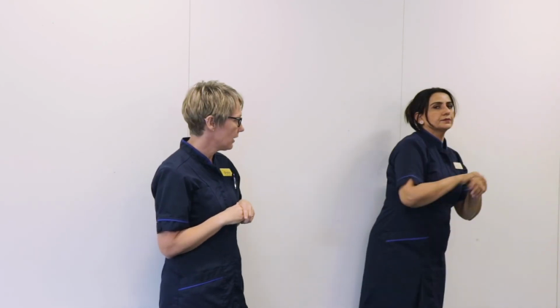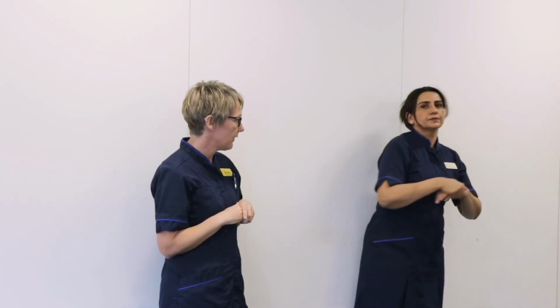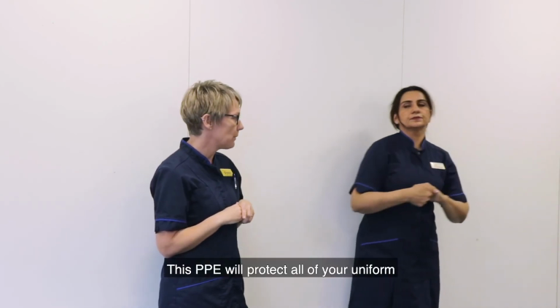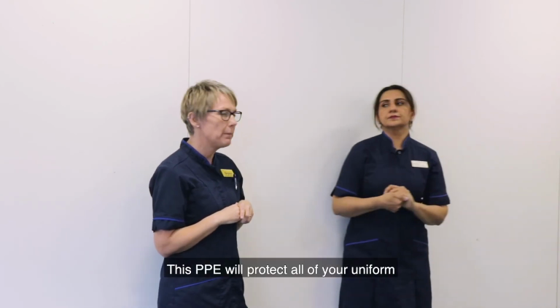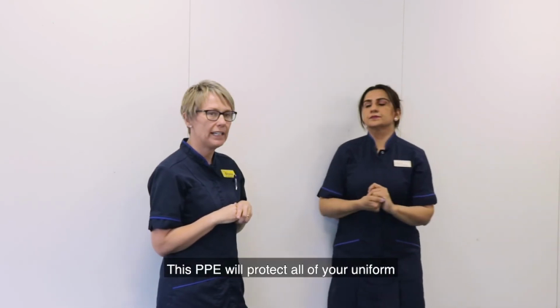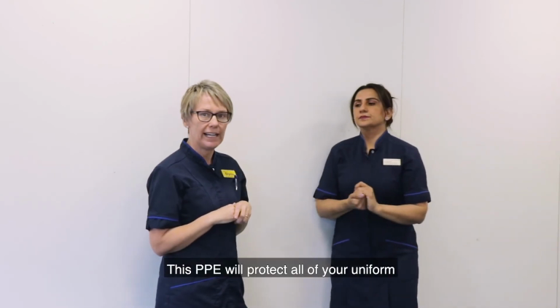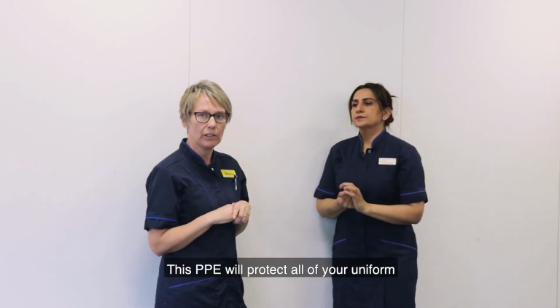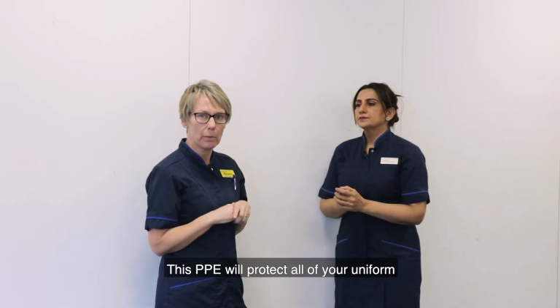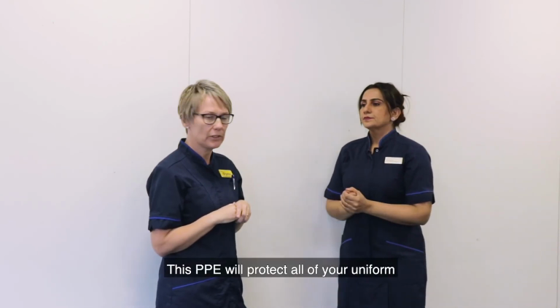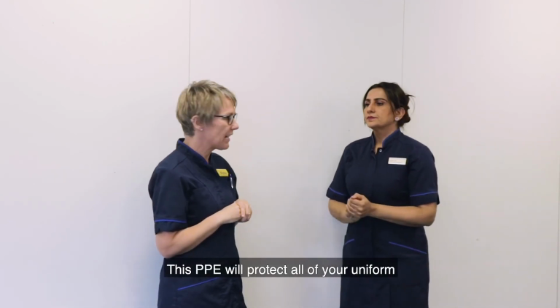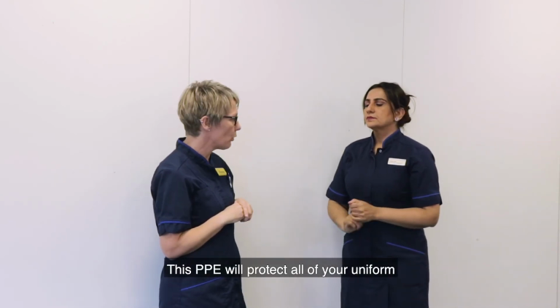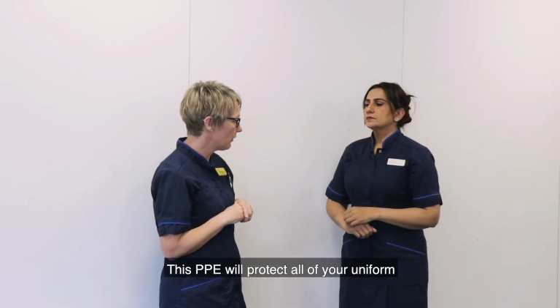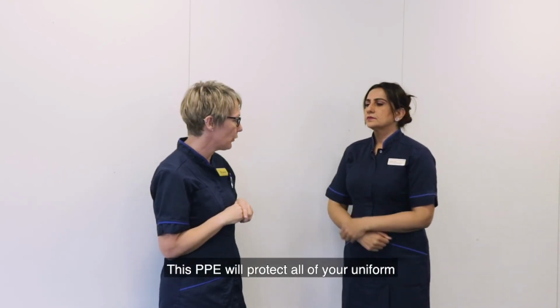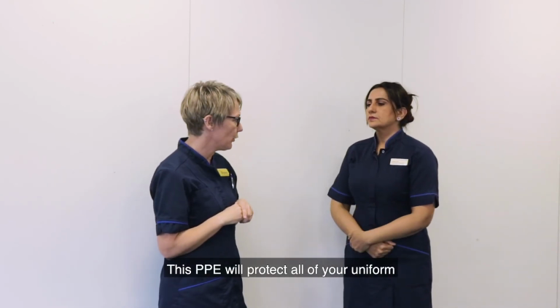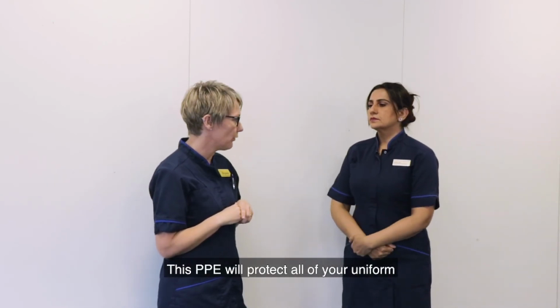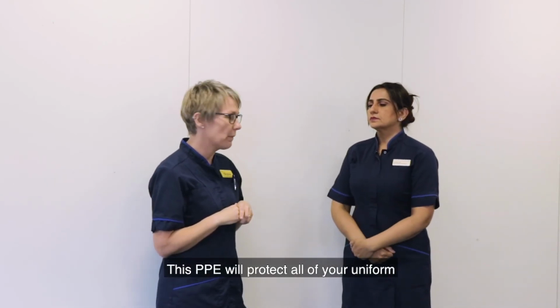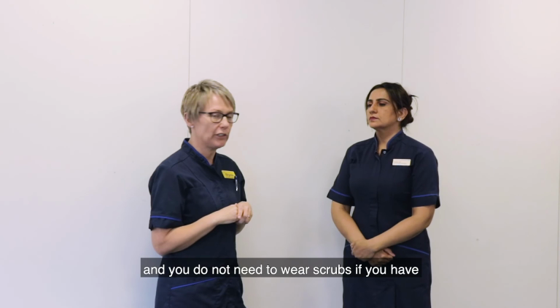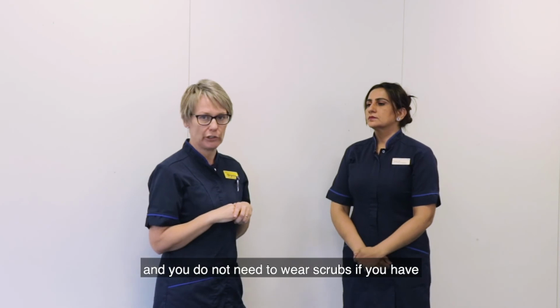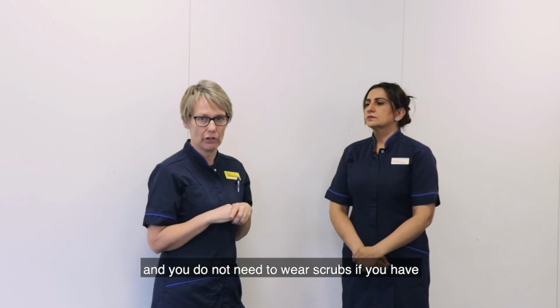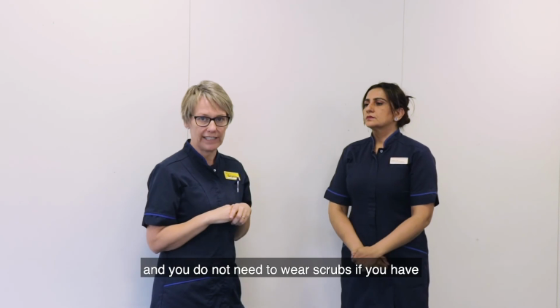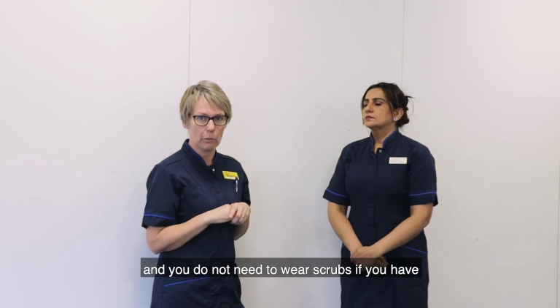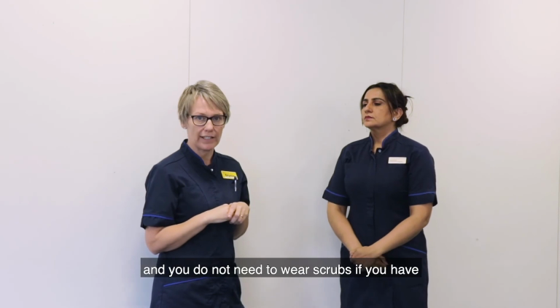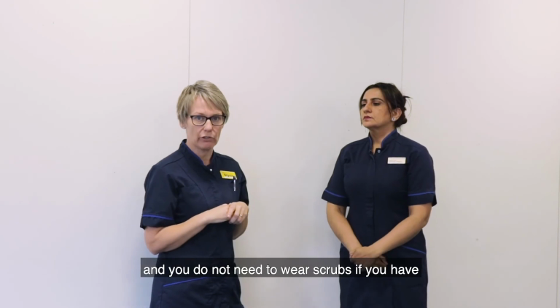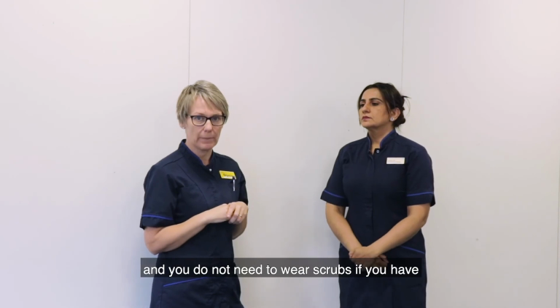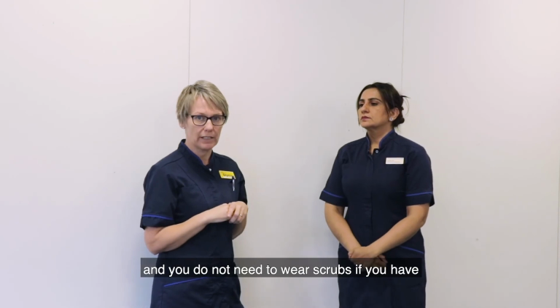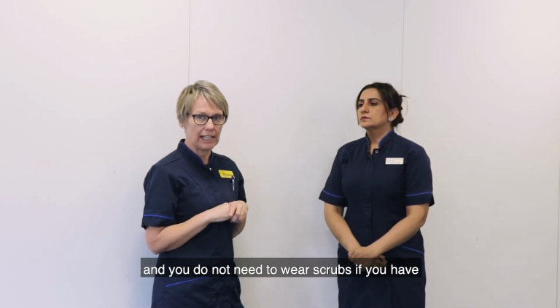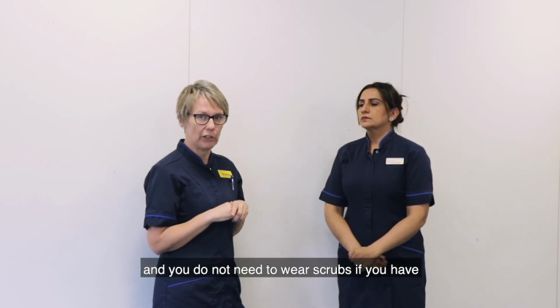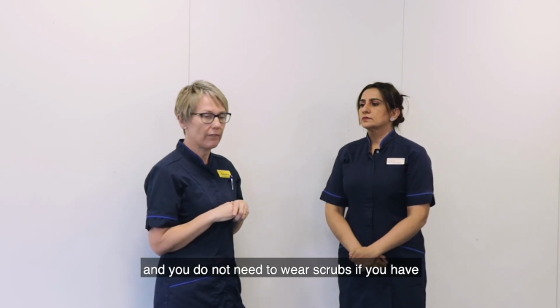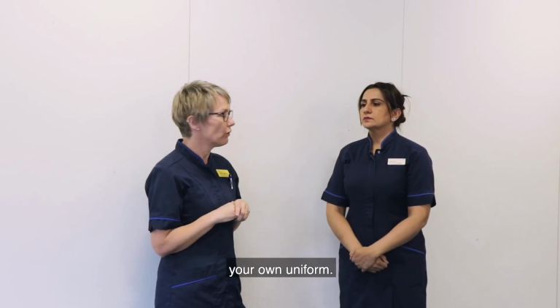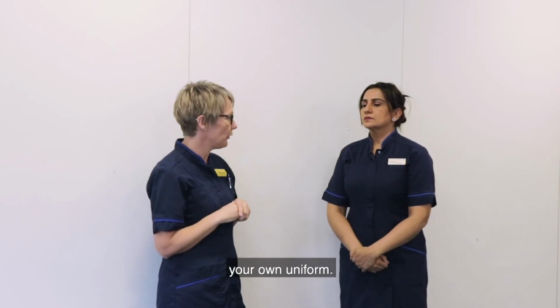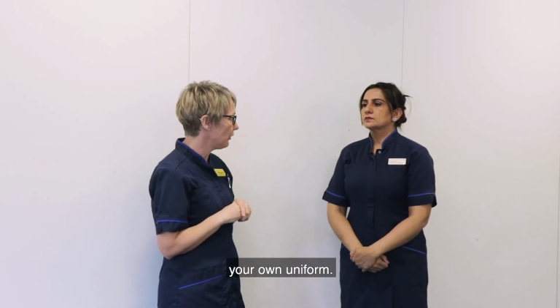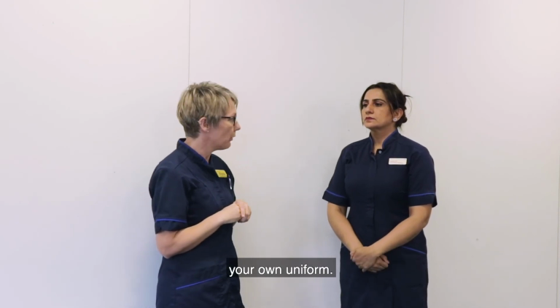This PPE will protect all of your uniform and you do not need to wear scrubs if you have your own uniform.